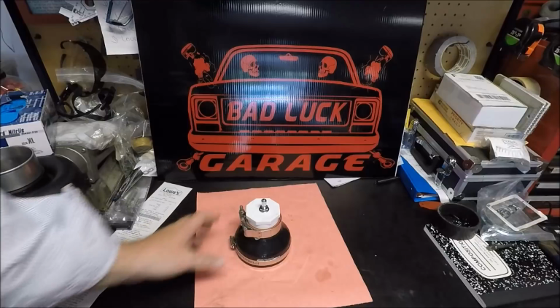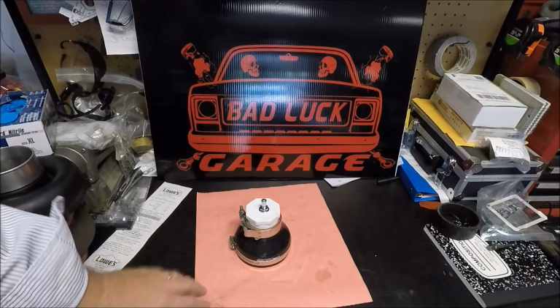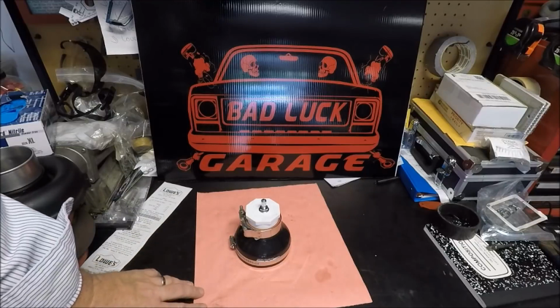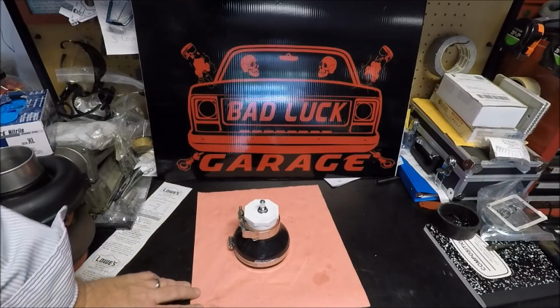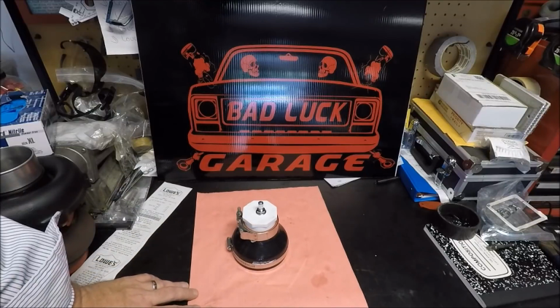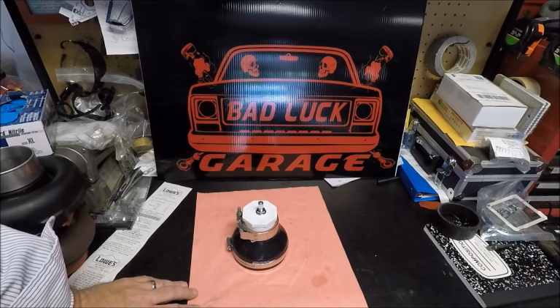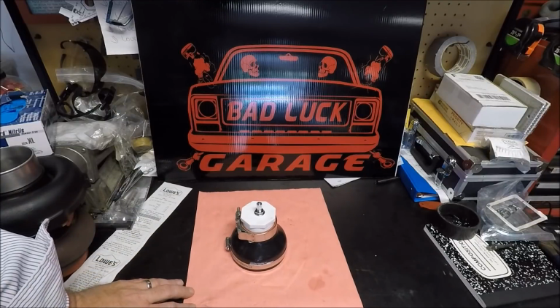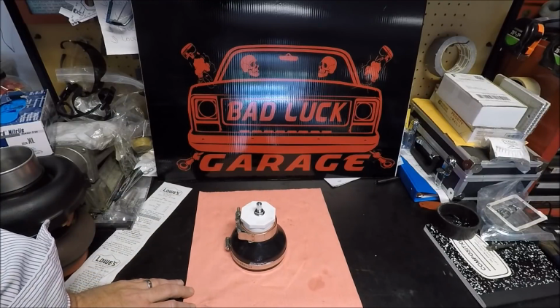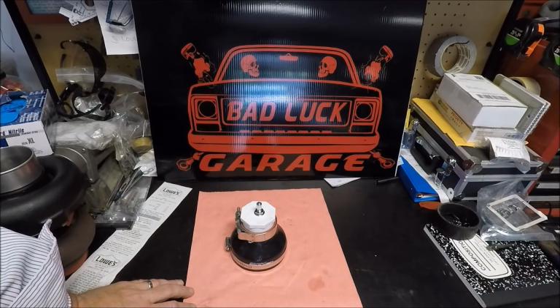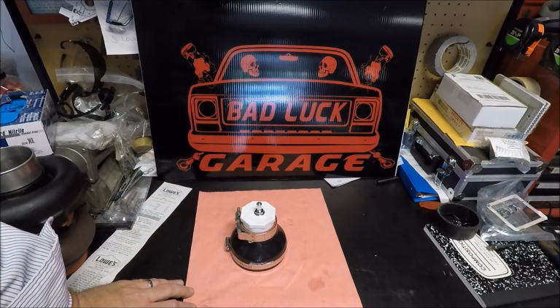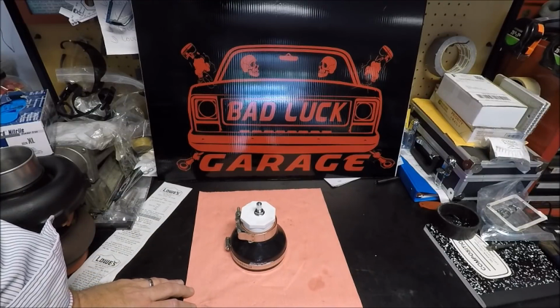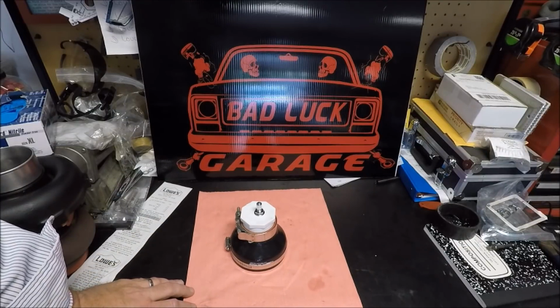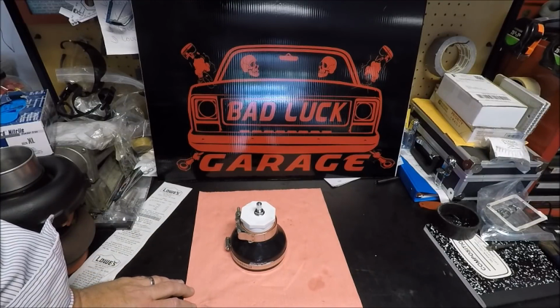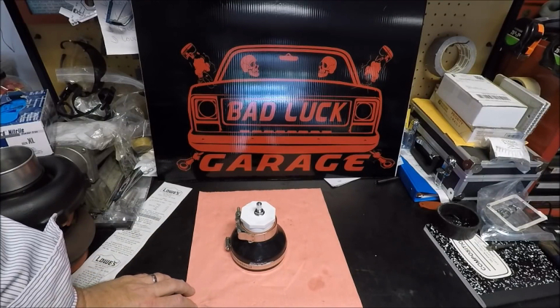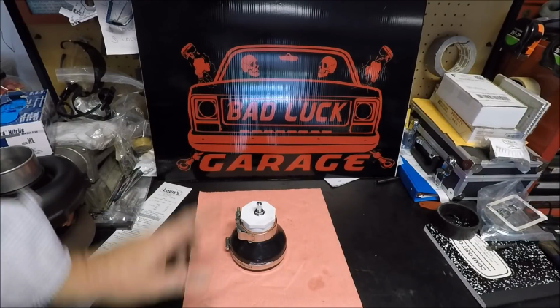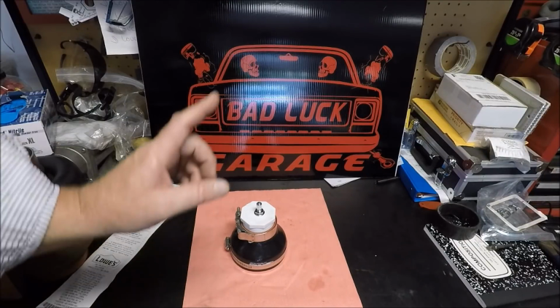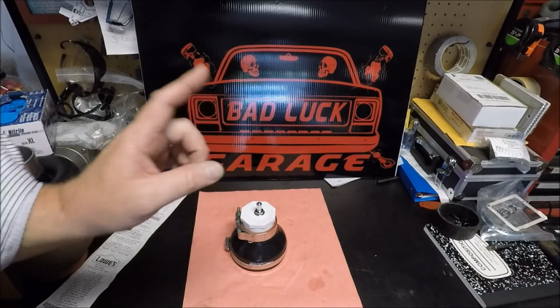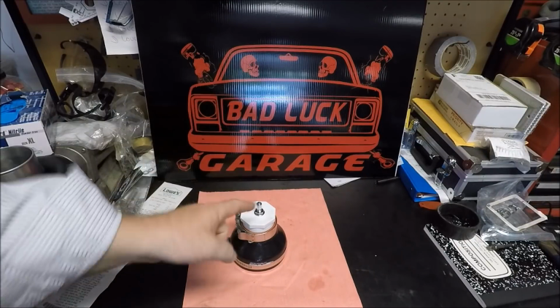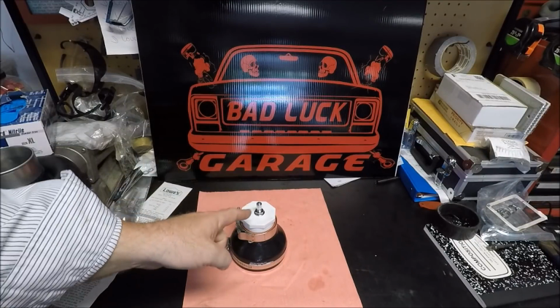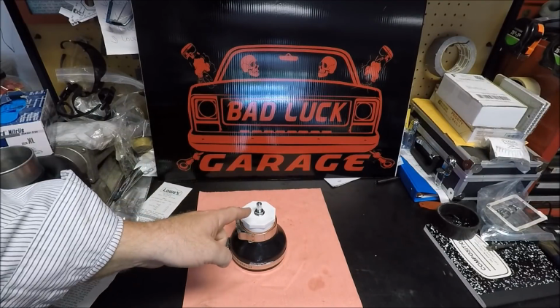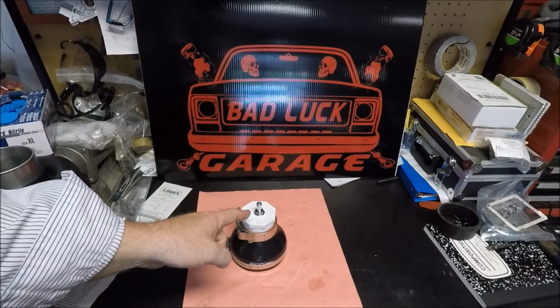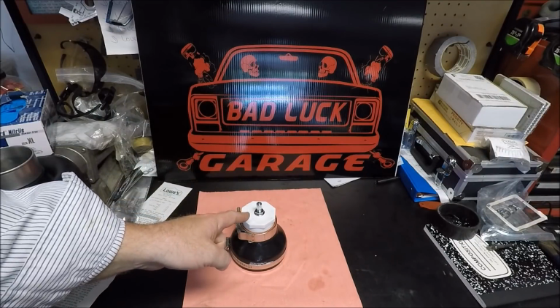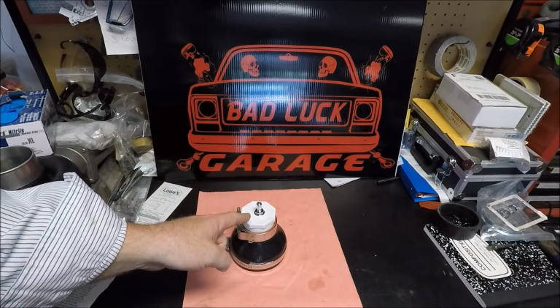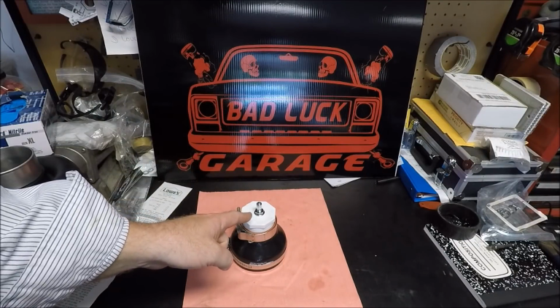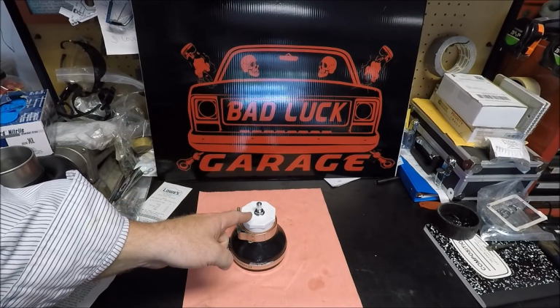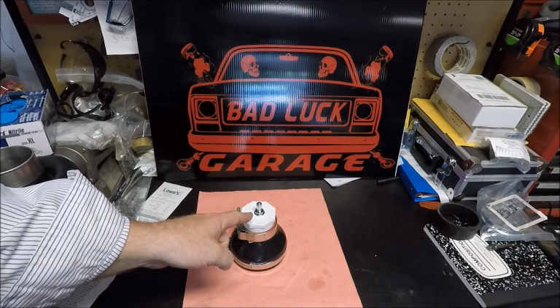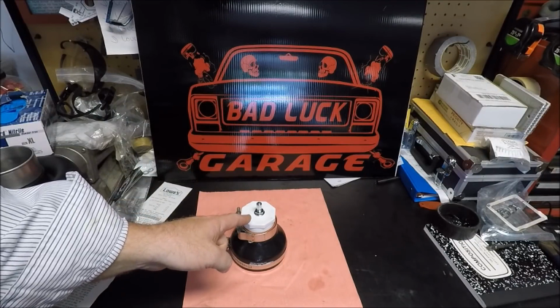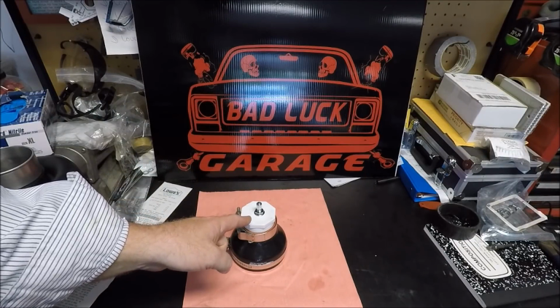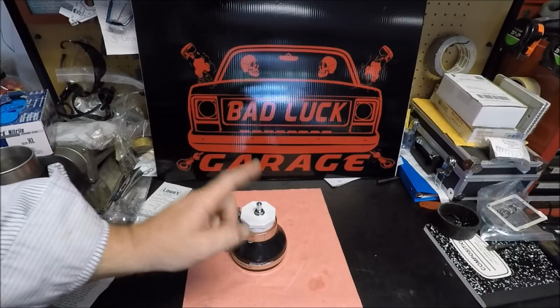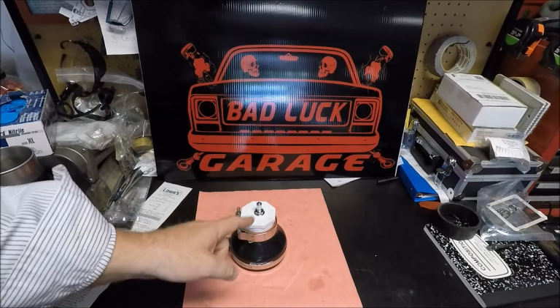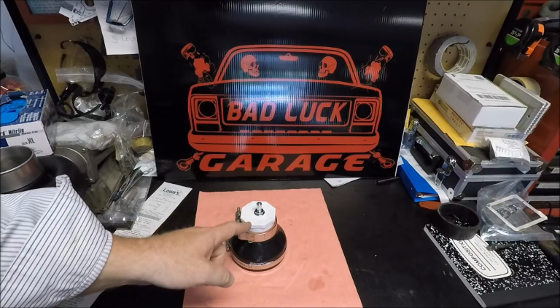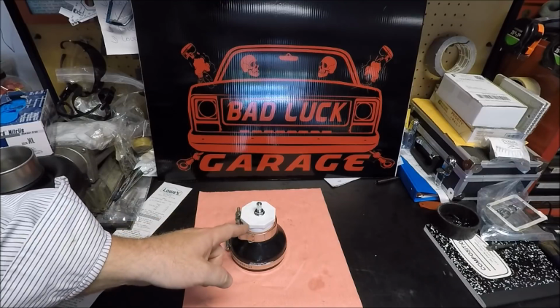Hey everybody and welcome back to Bad Luck Garage. Today I'm going to show you how to make a boost leak tester for less than $20.